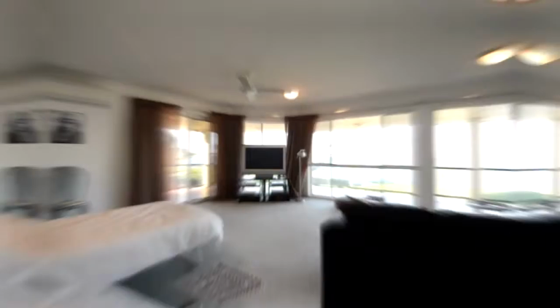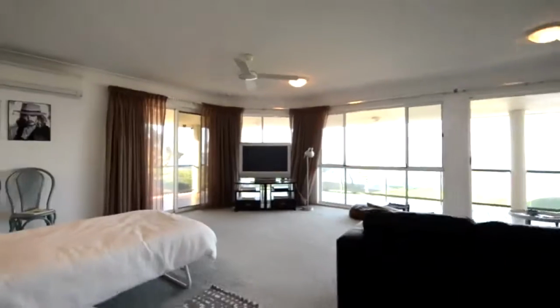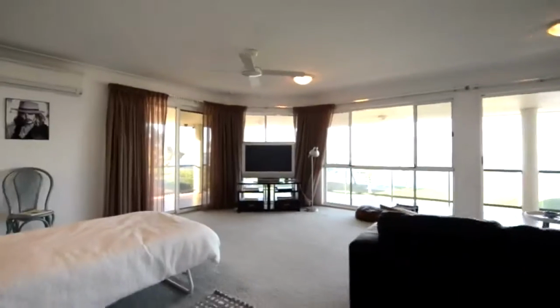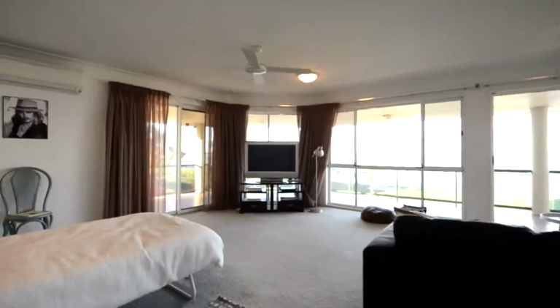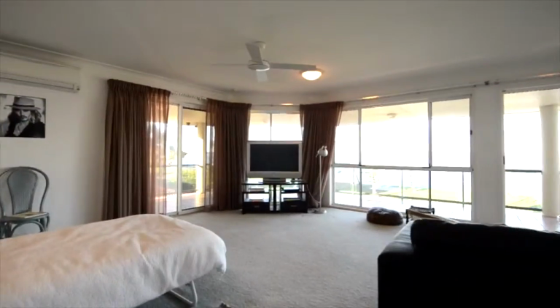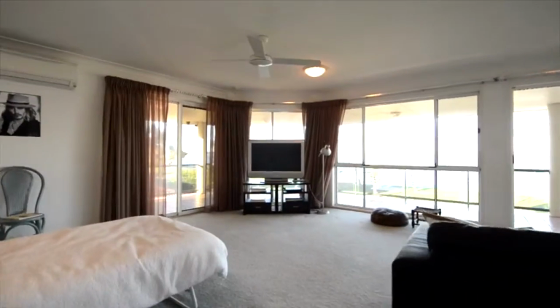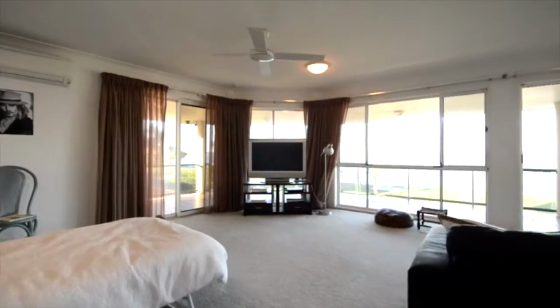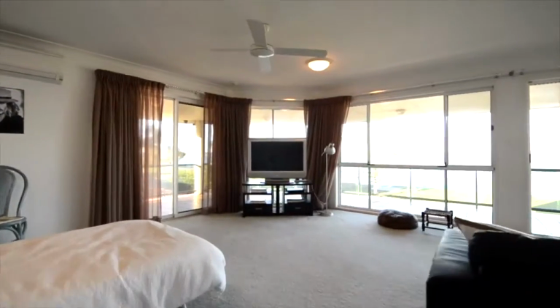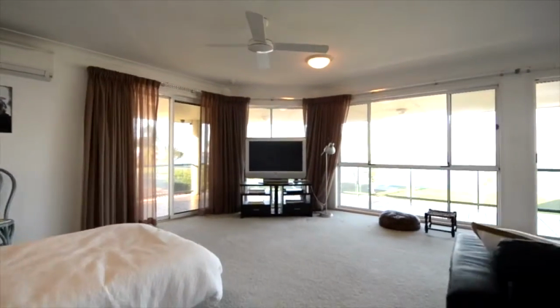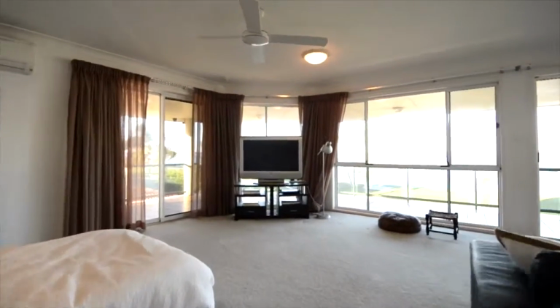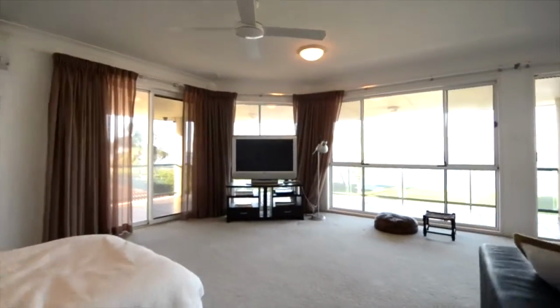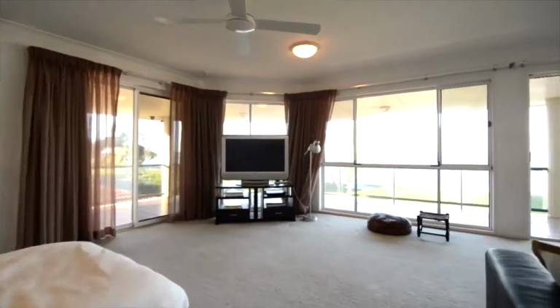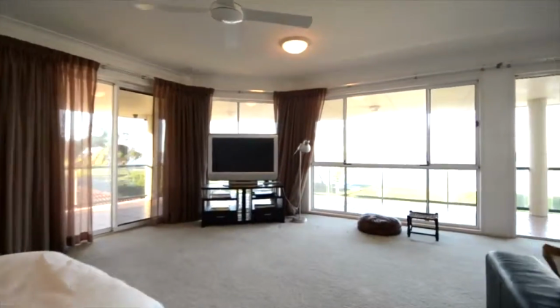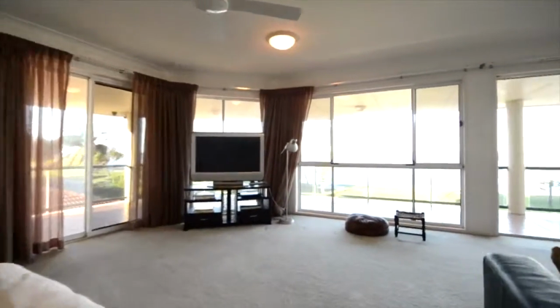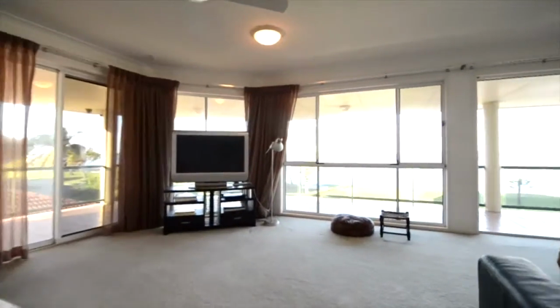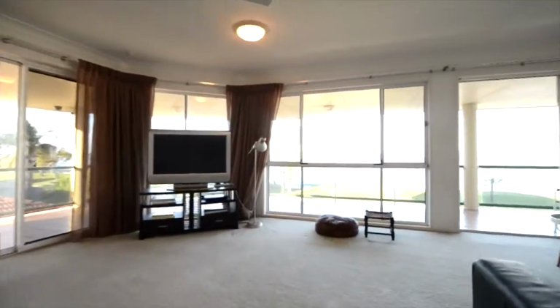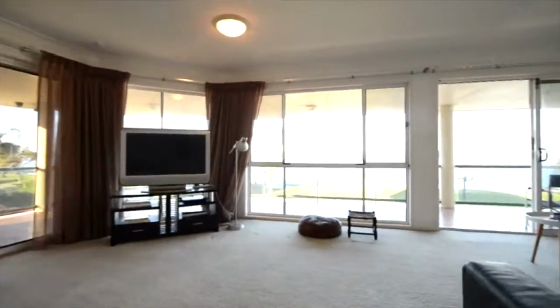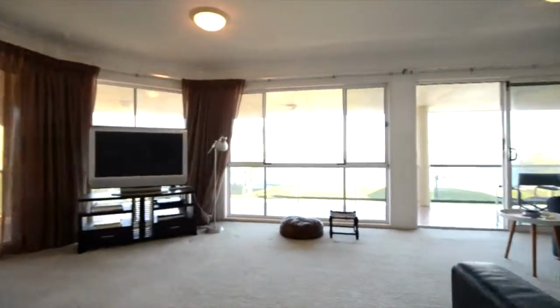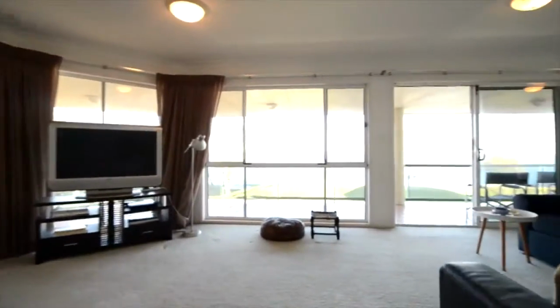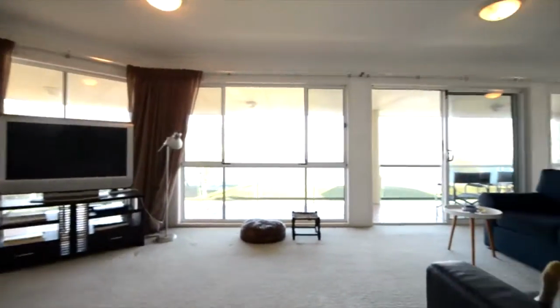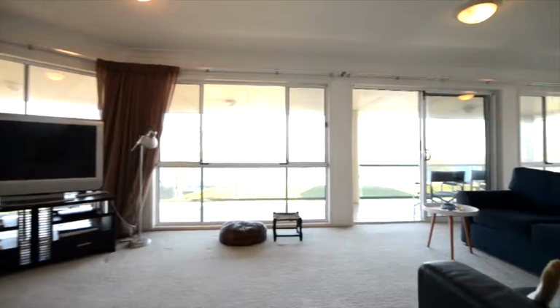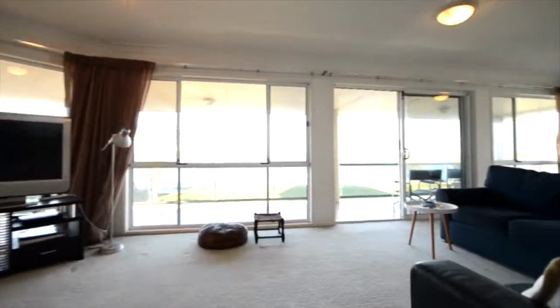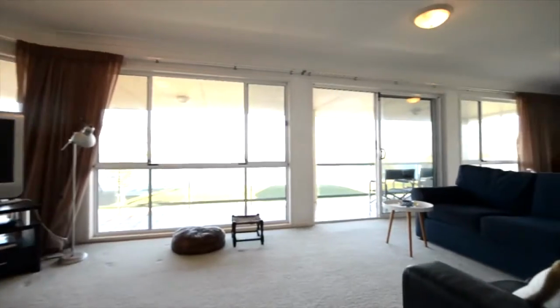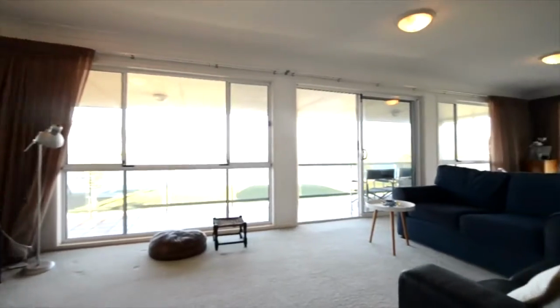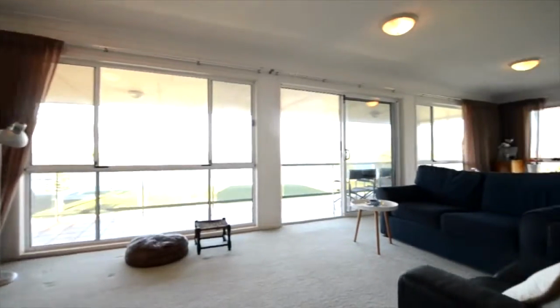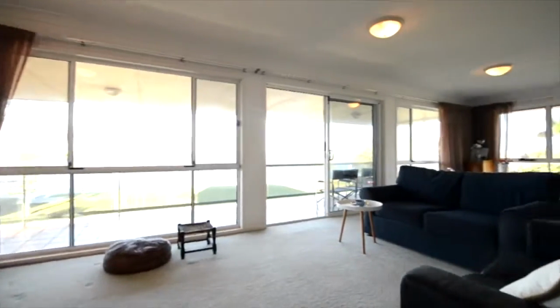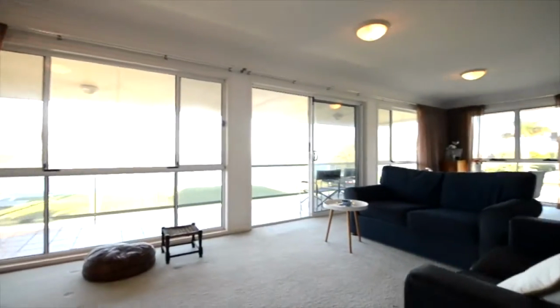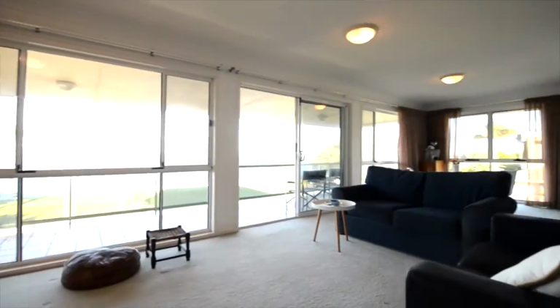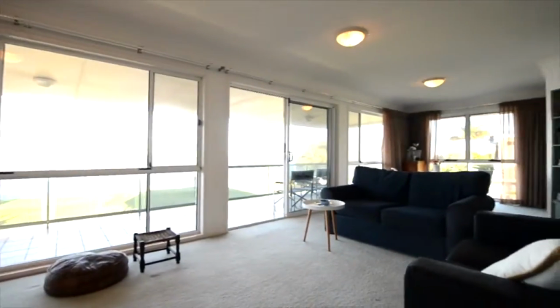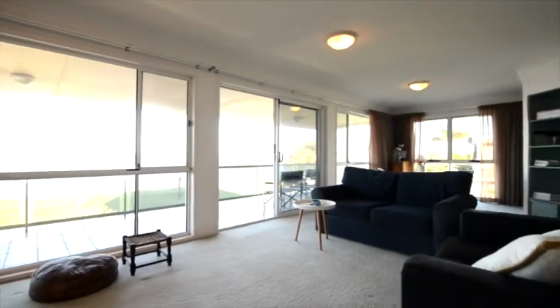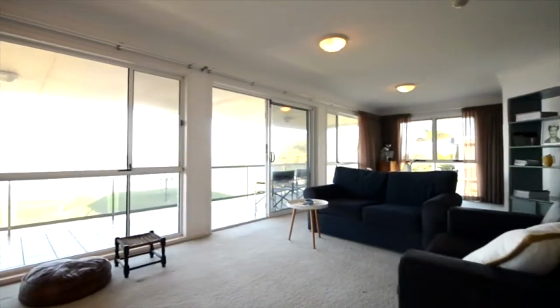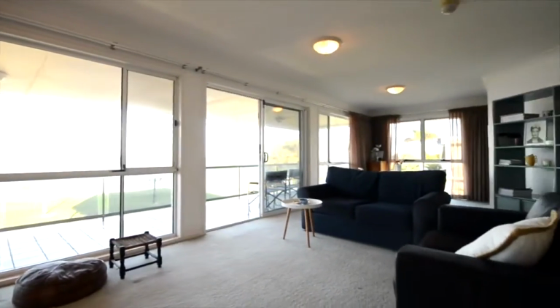The master suite is on its own level with en suite, walk-in robe, and private balcony.